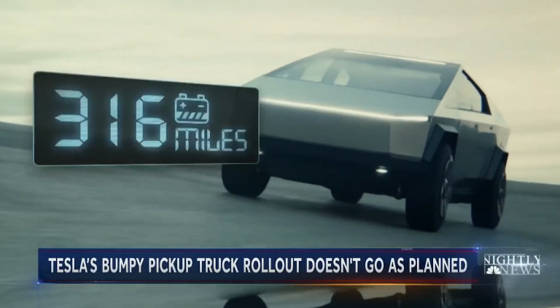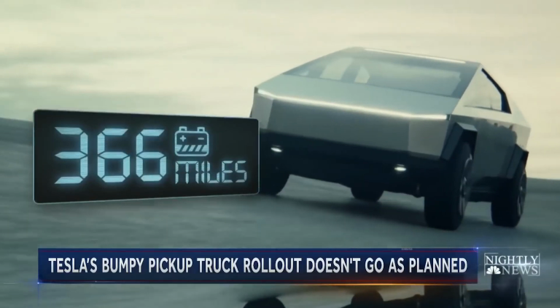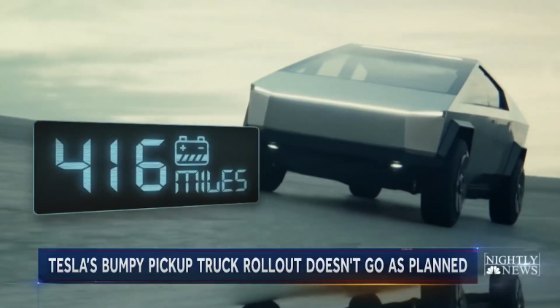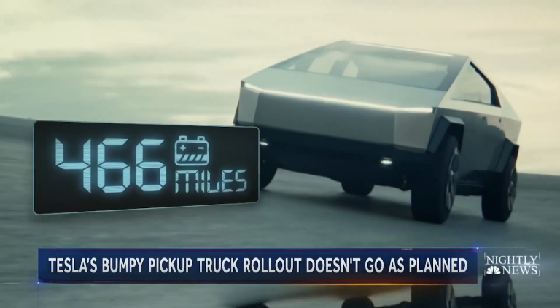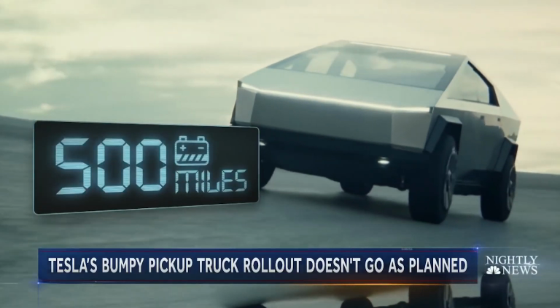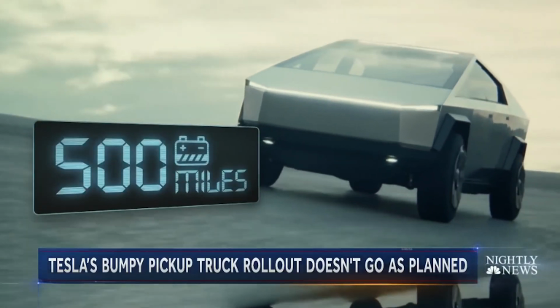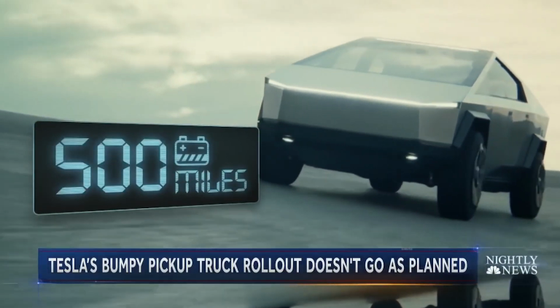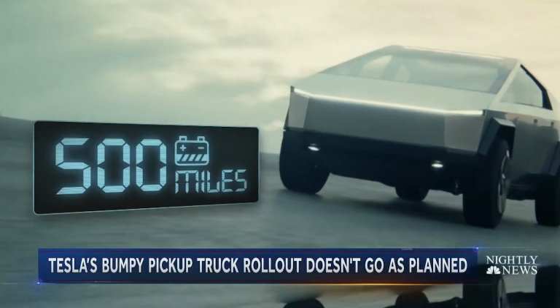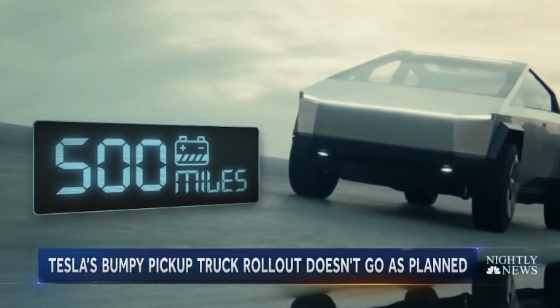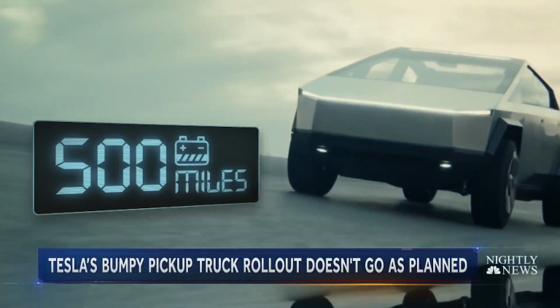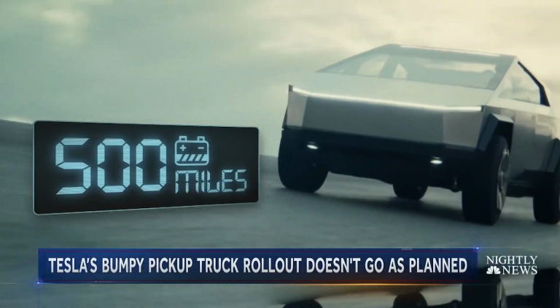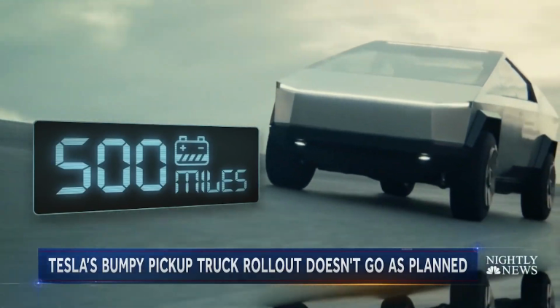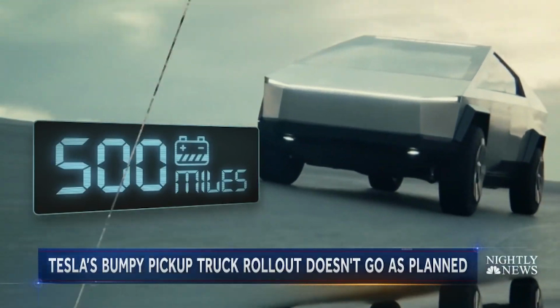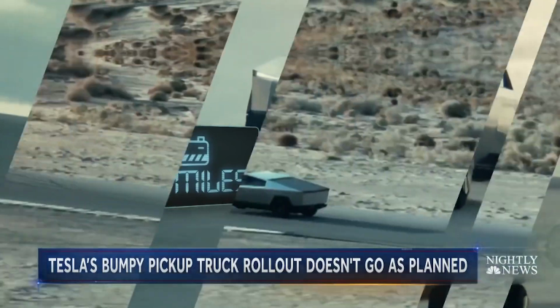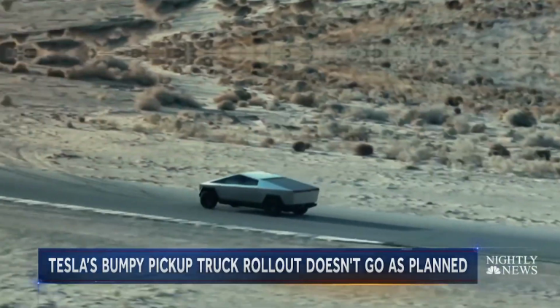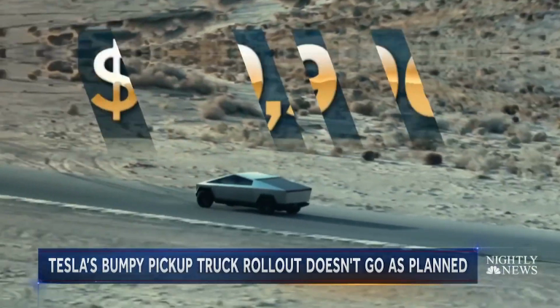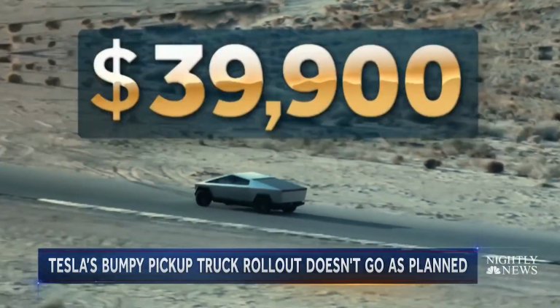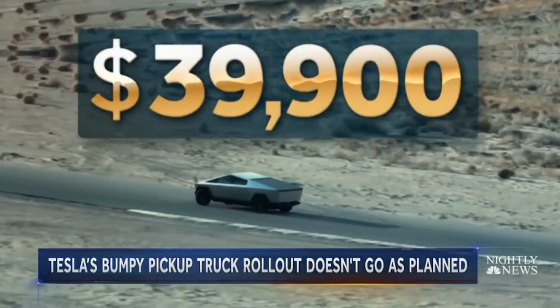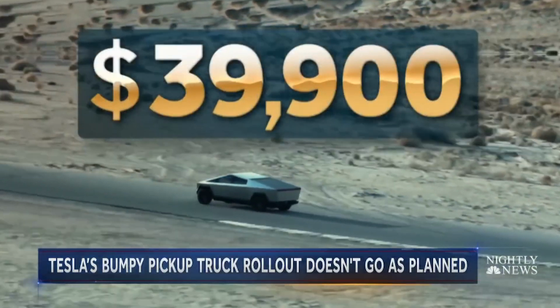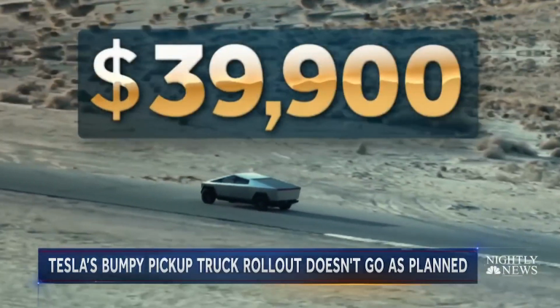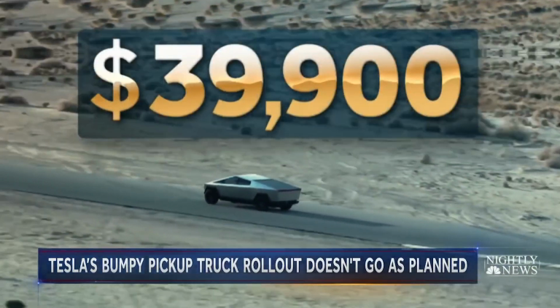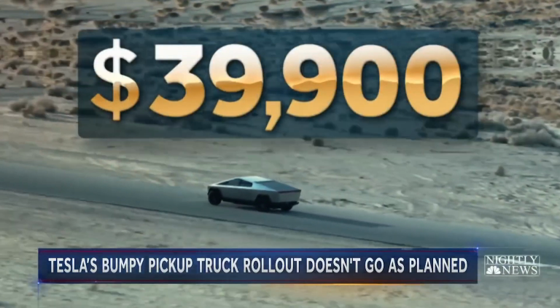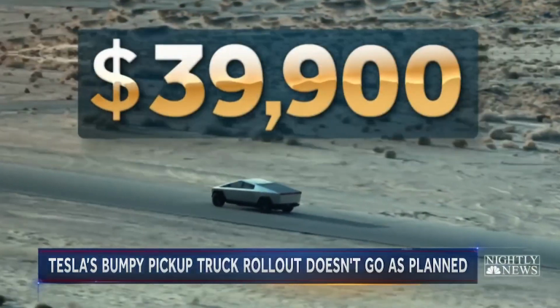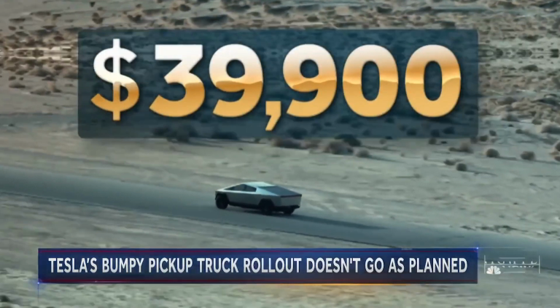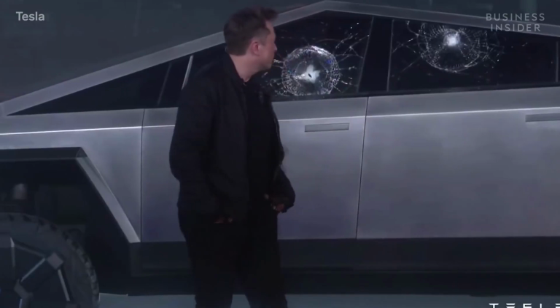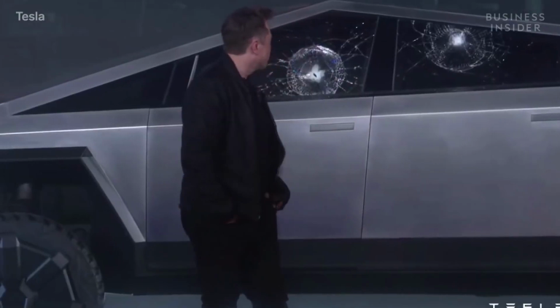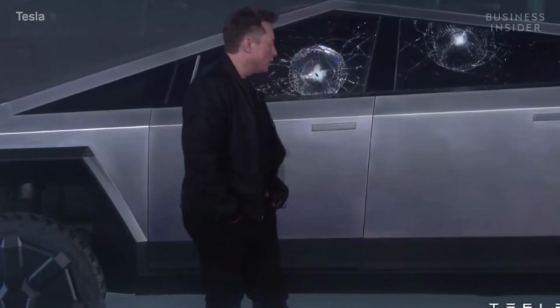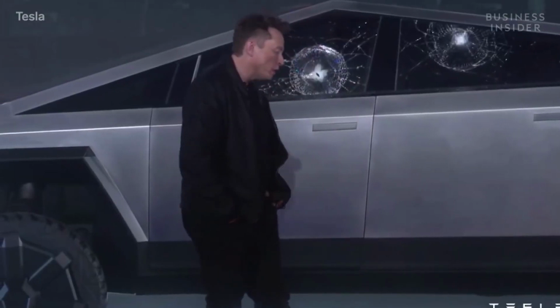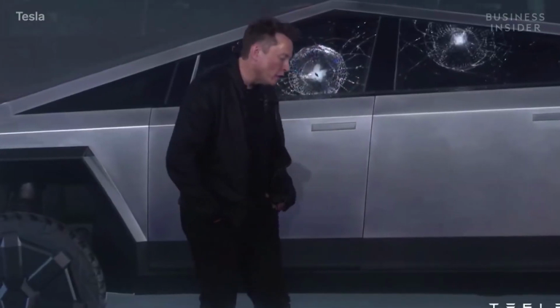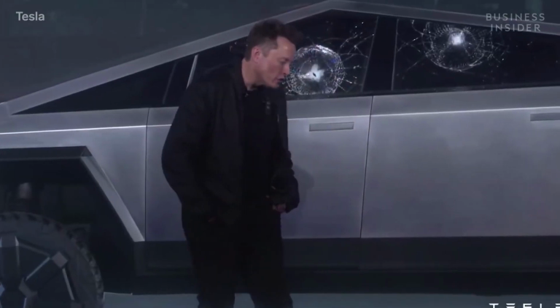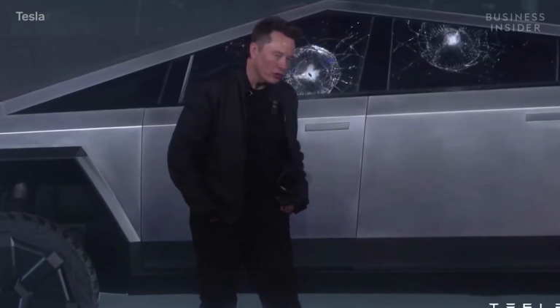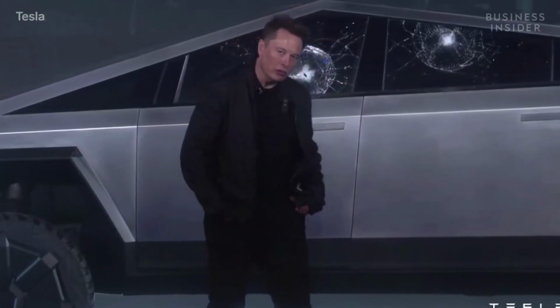Batteries able to go up to 500 miles. Starting price, $39,900. There are three versions.